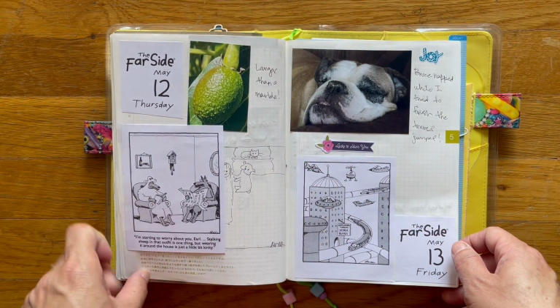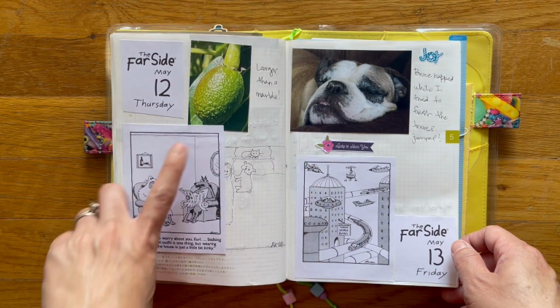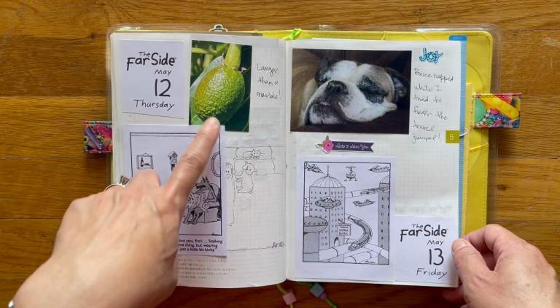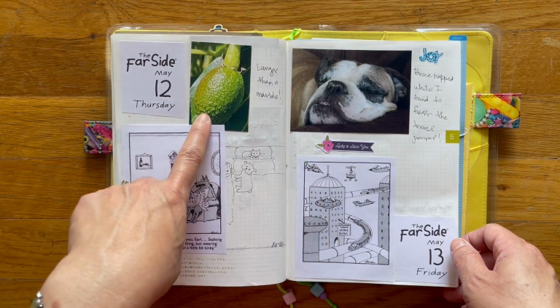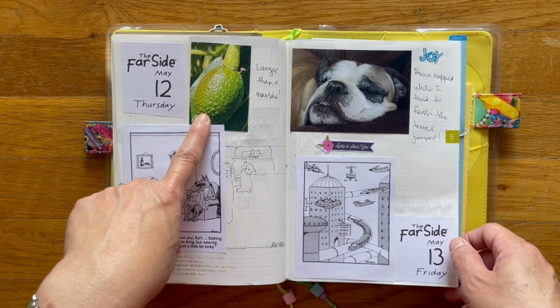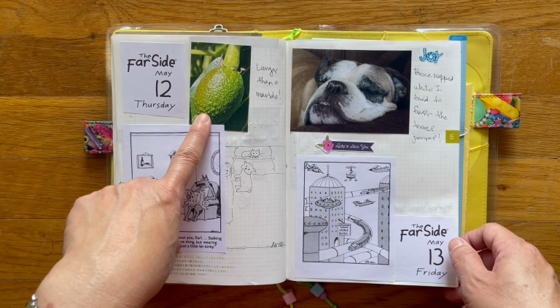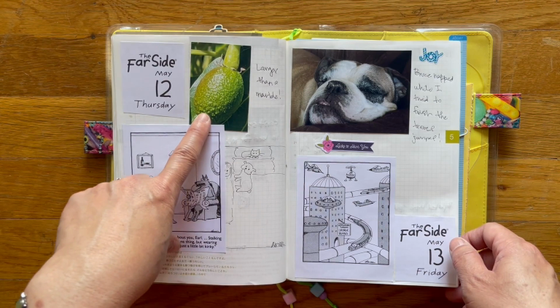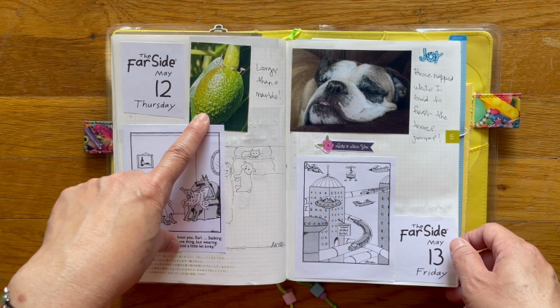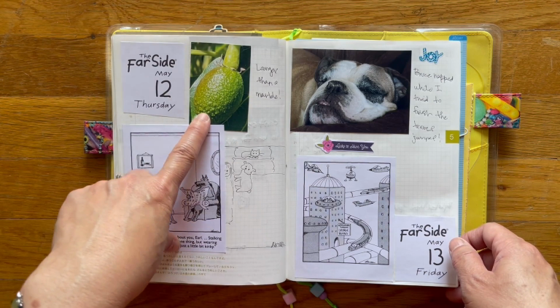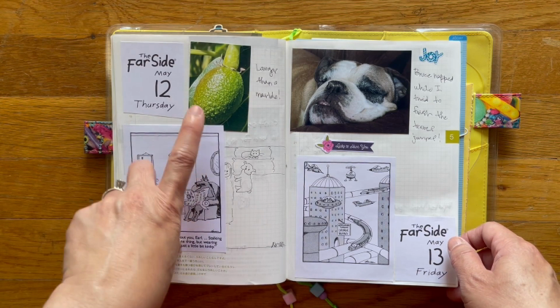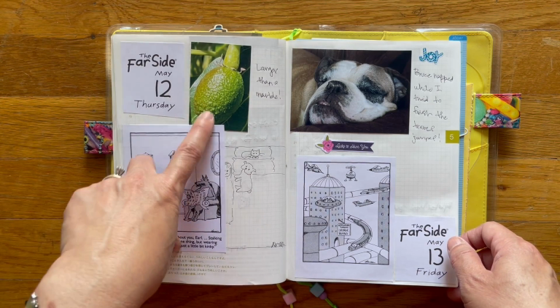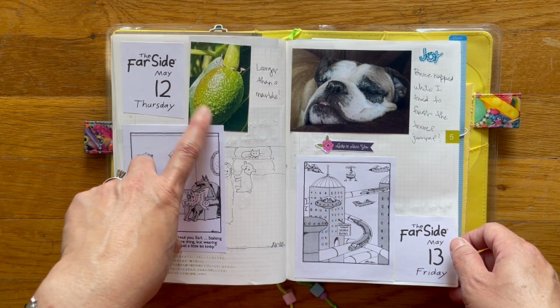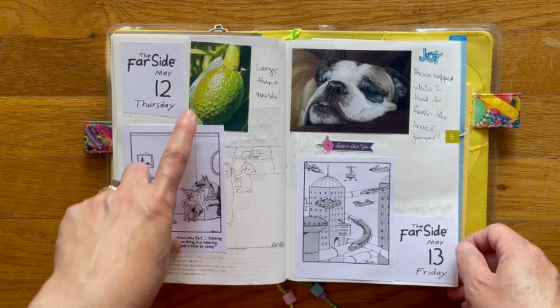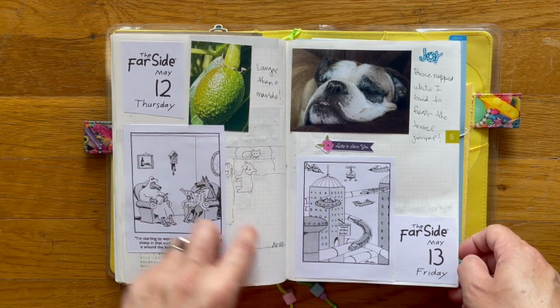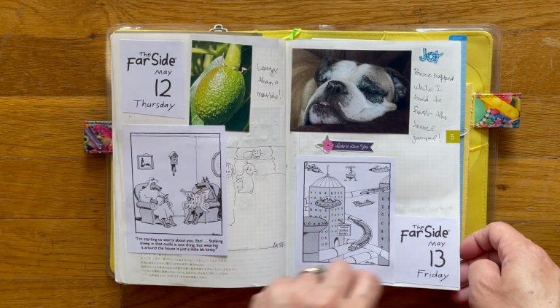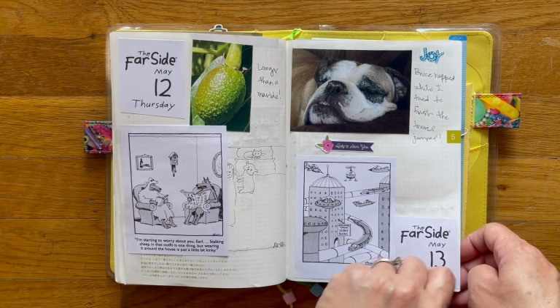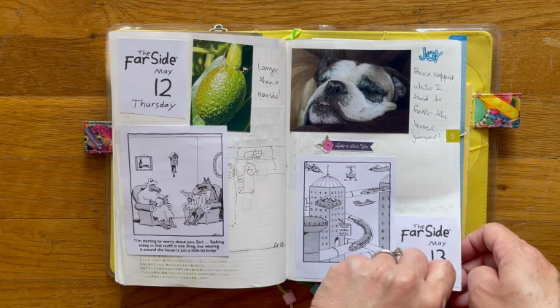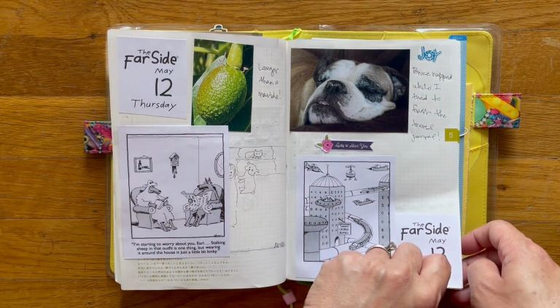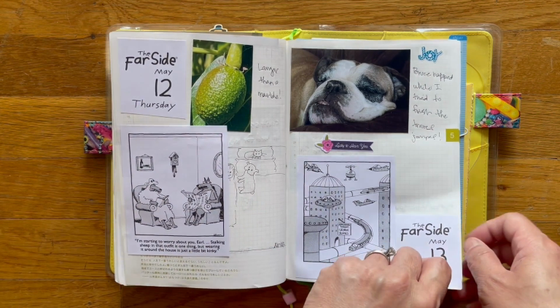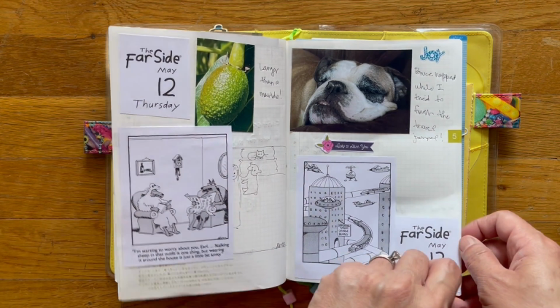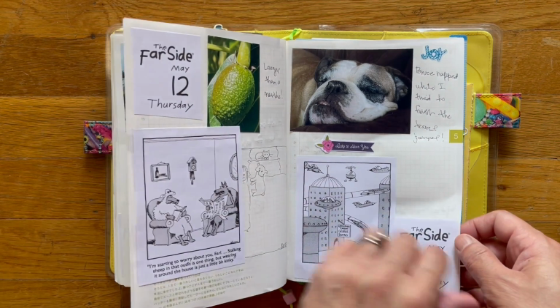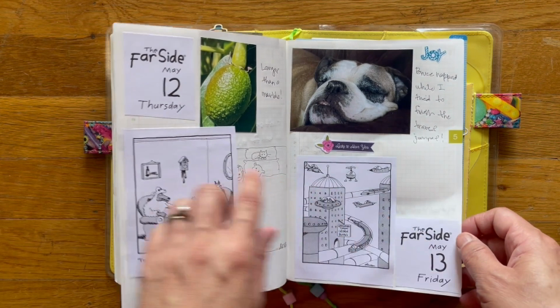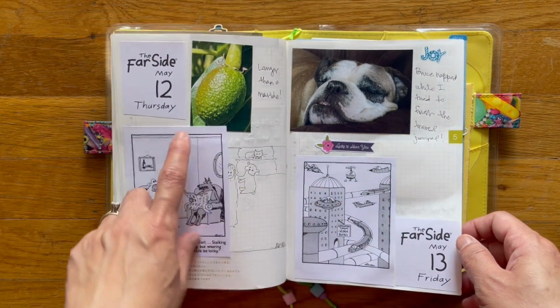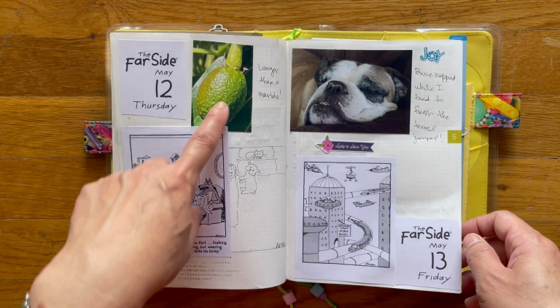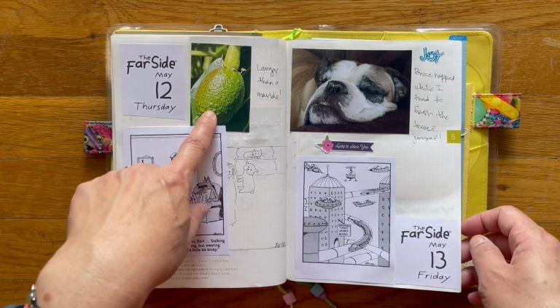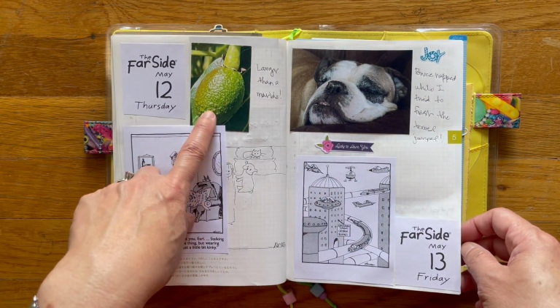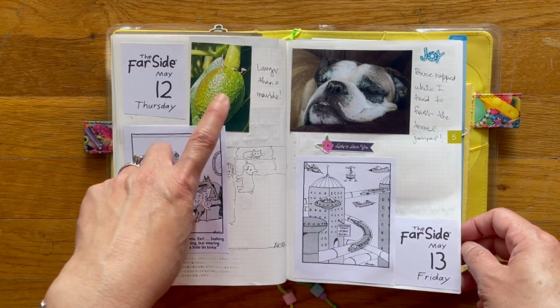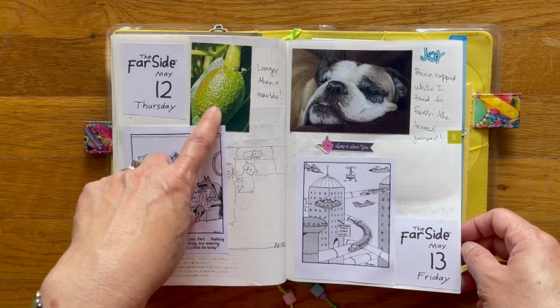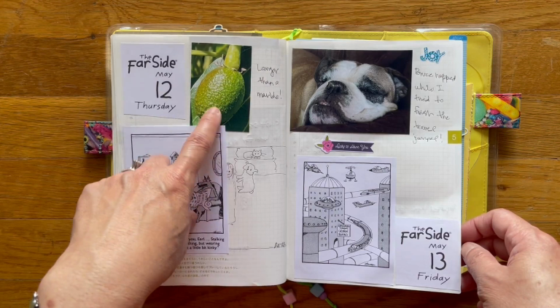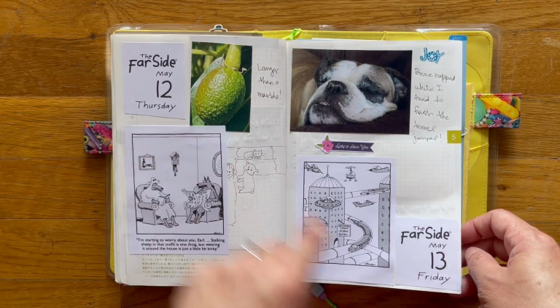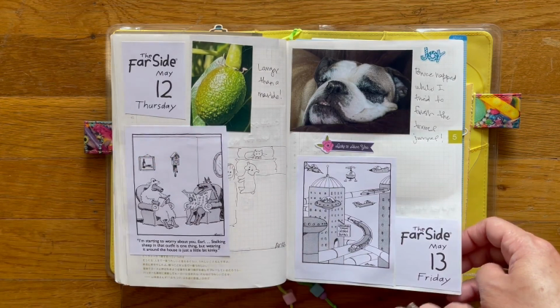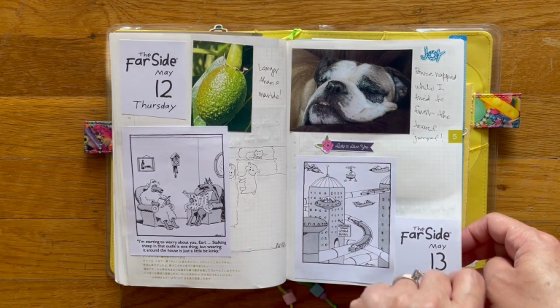This is an avocado. I've been keeping track — this will be the first year we'll have an avocado. It's larger than a marble.